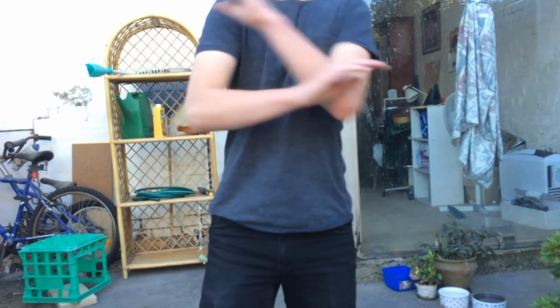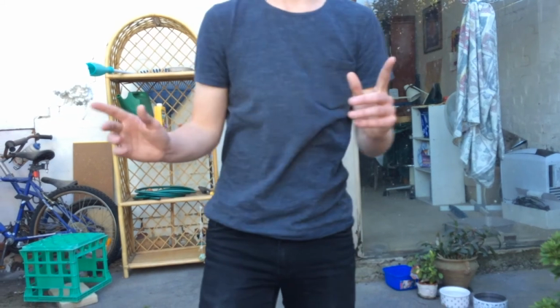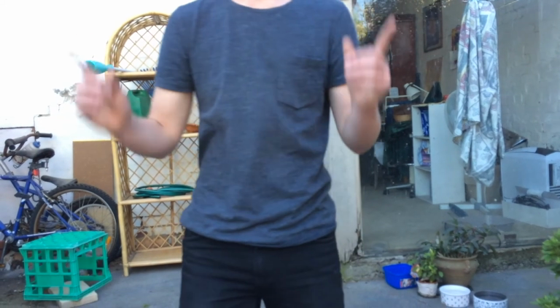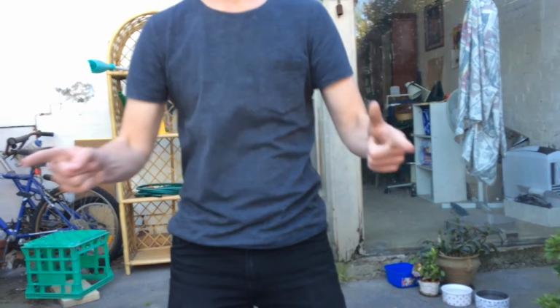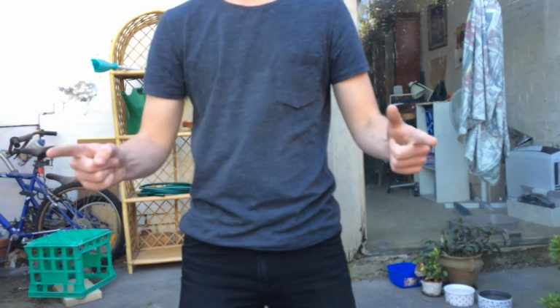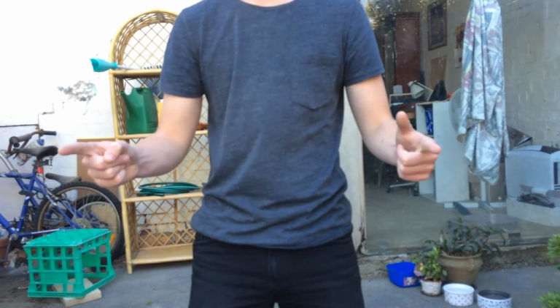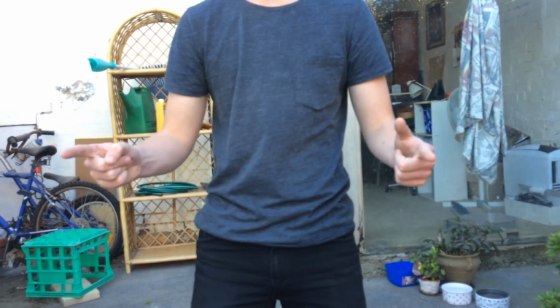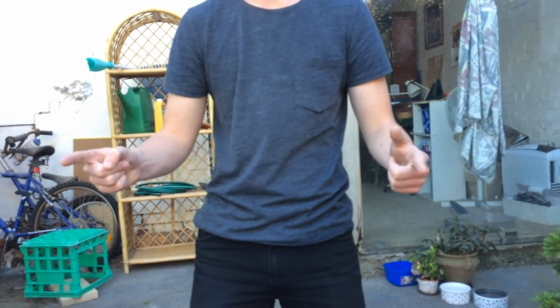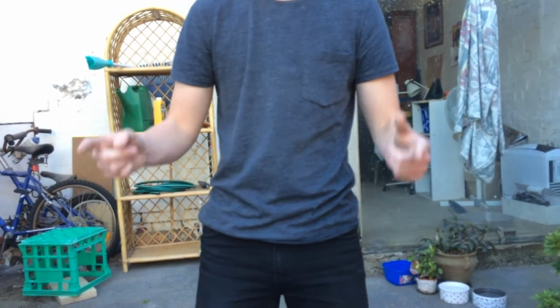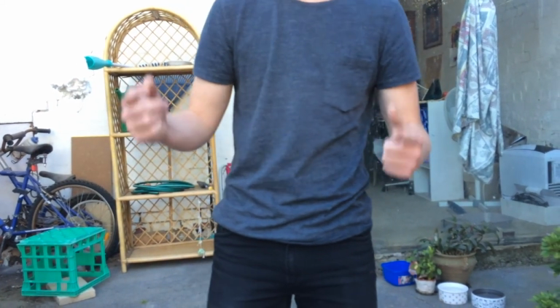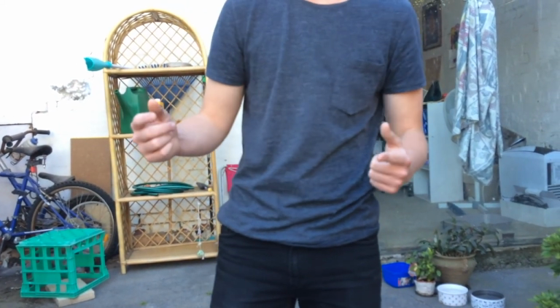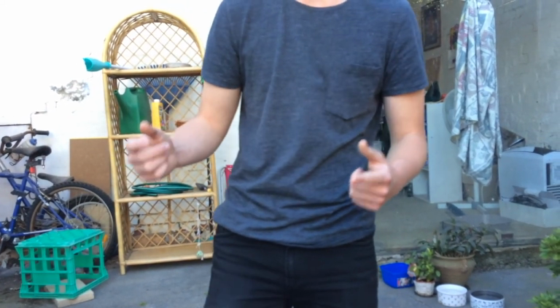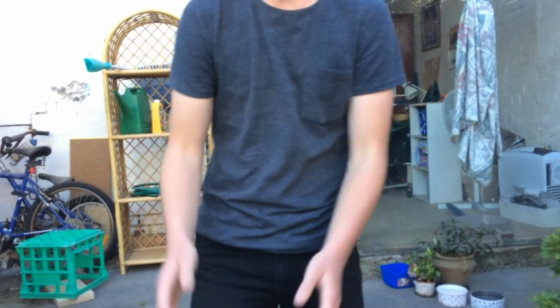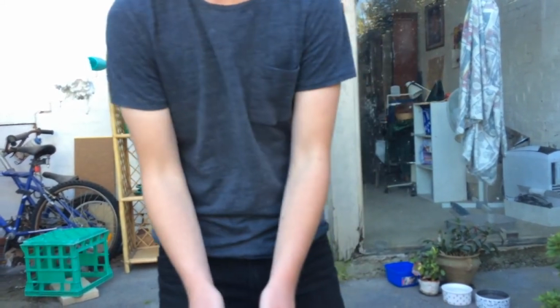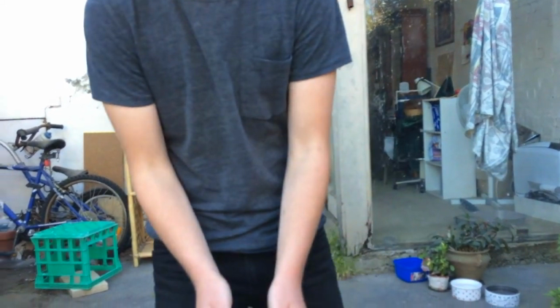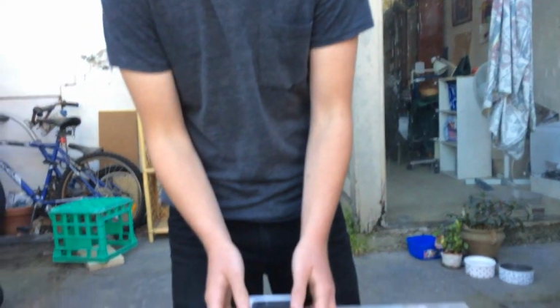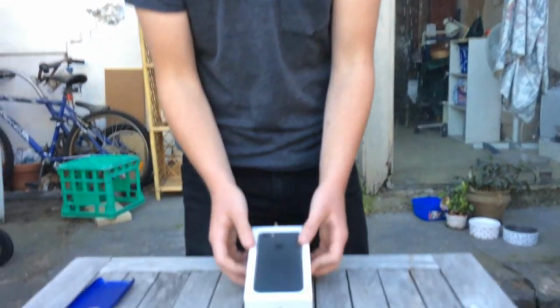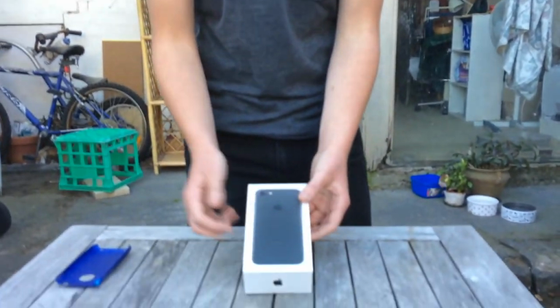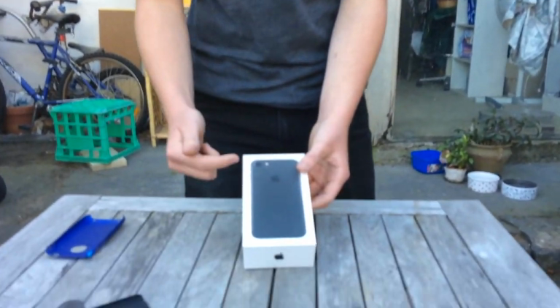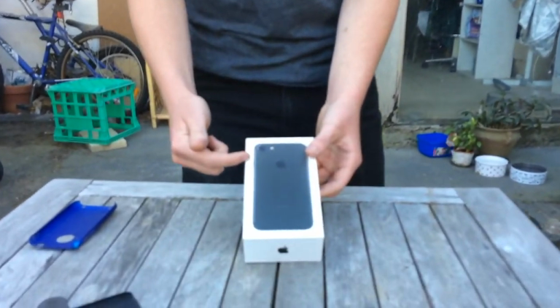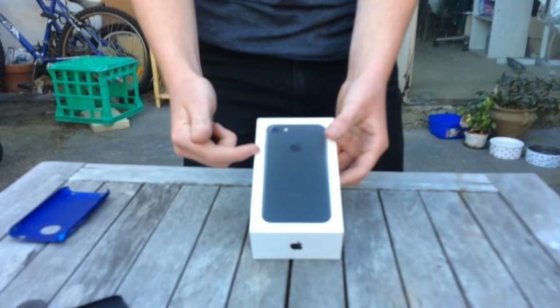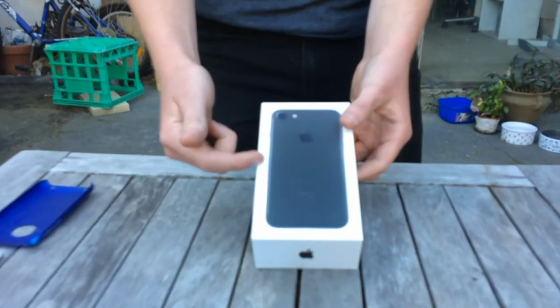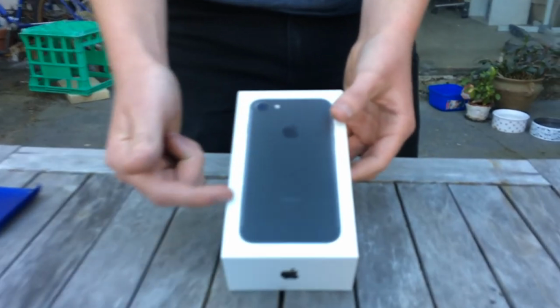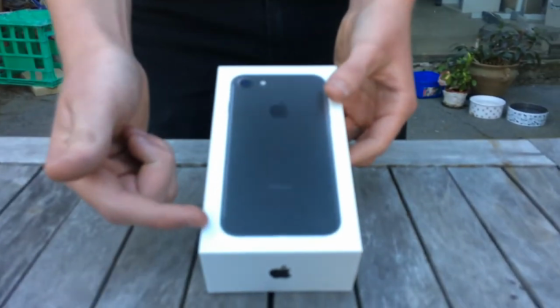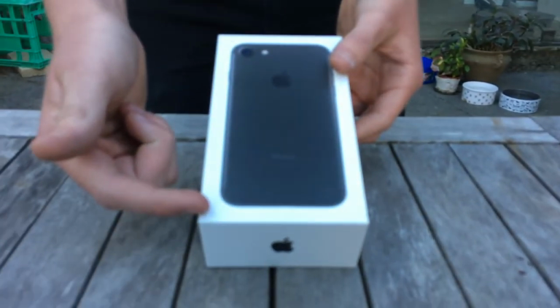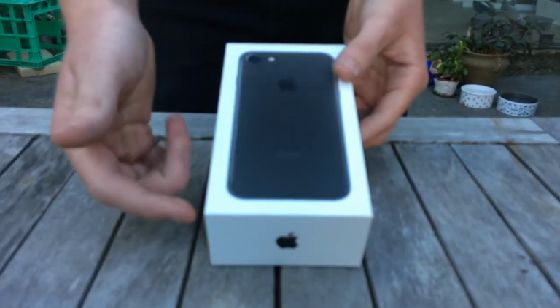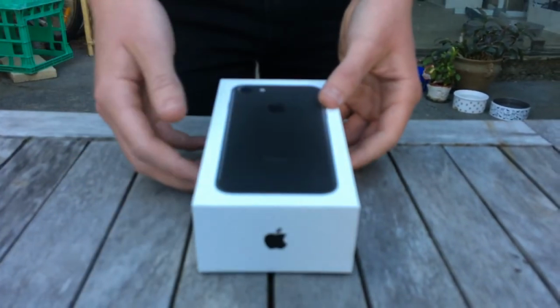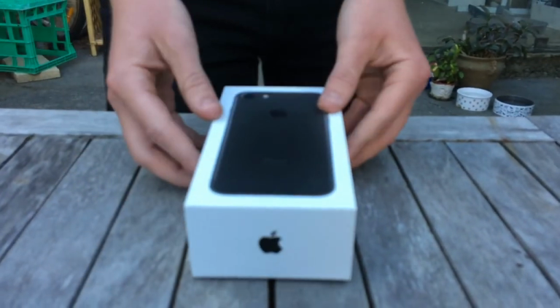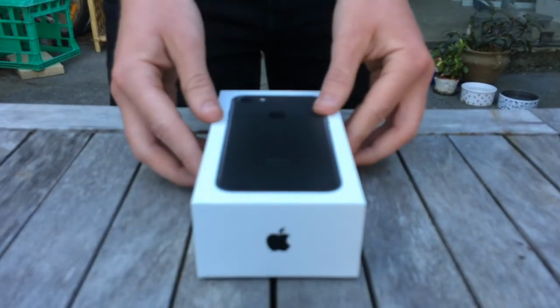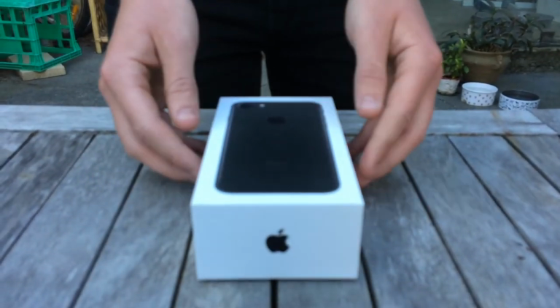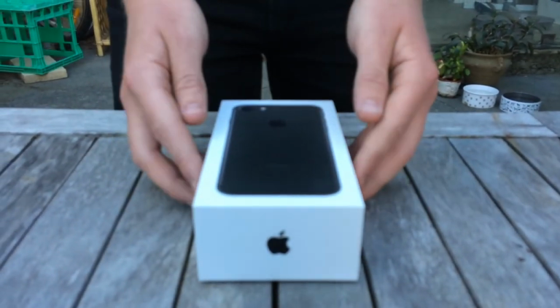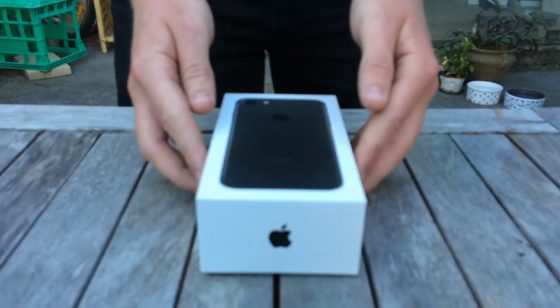What's up dudes? Dead A Goofy Smash here with the all-new iPhone 7 matte black. As you can see, we're about to unbox it.